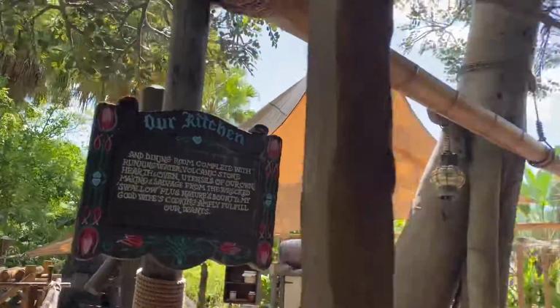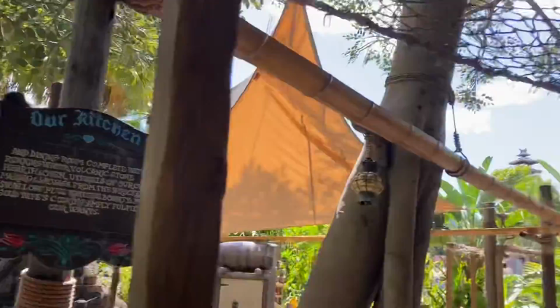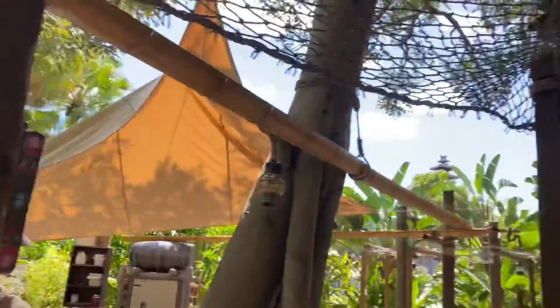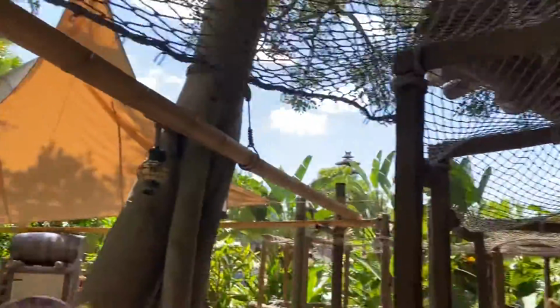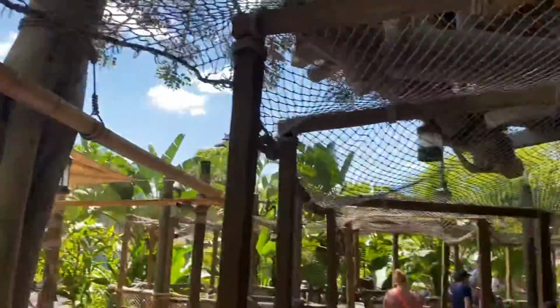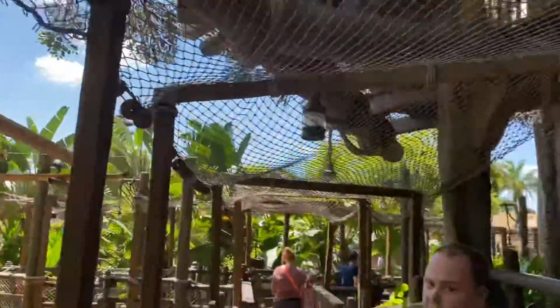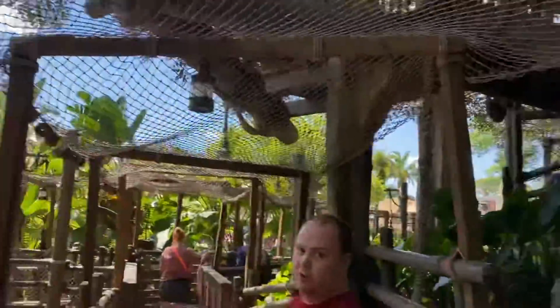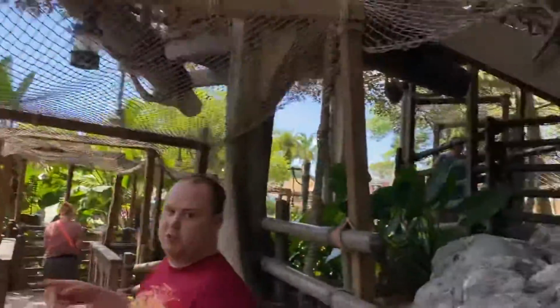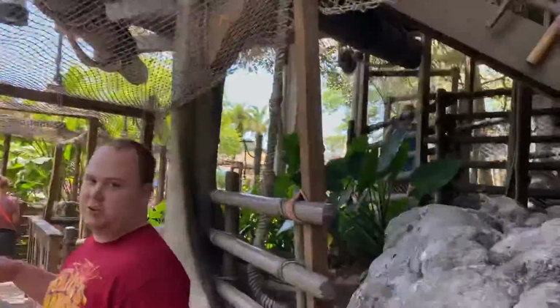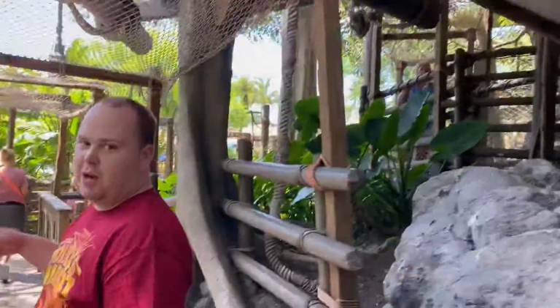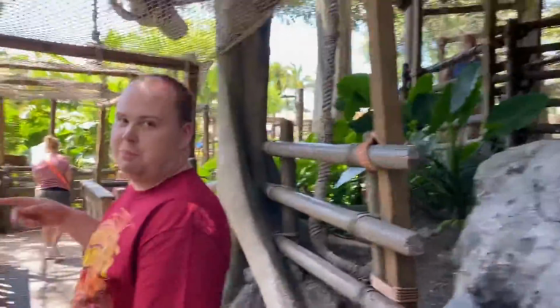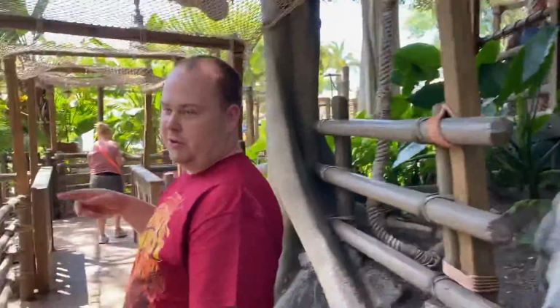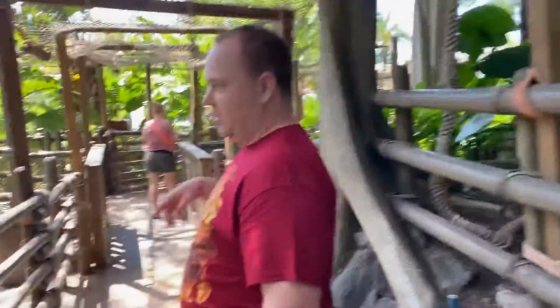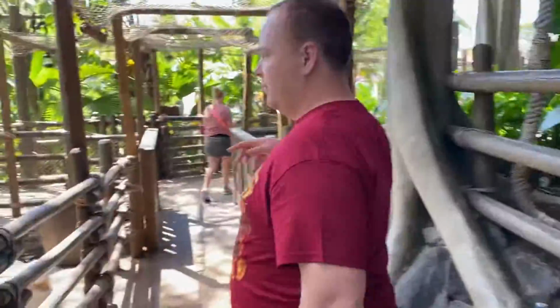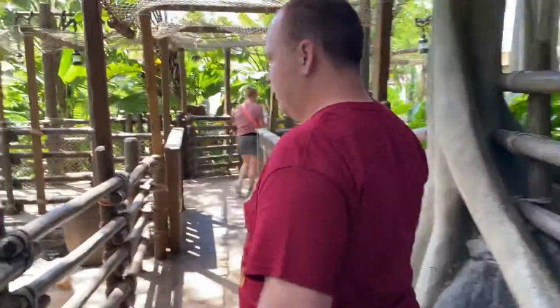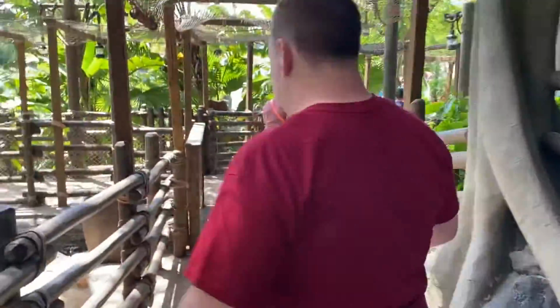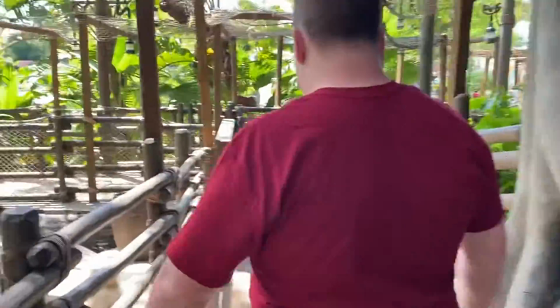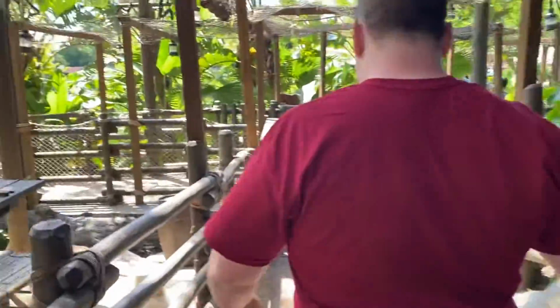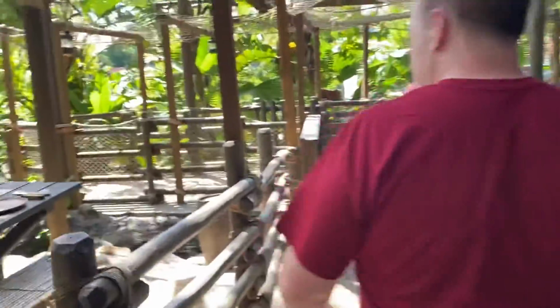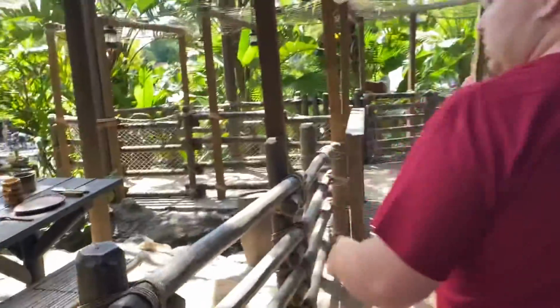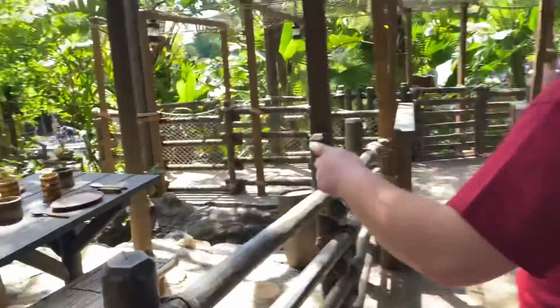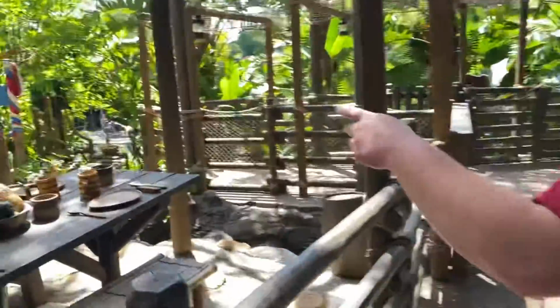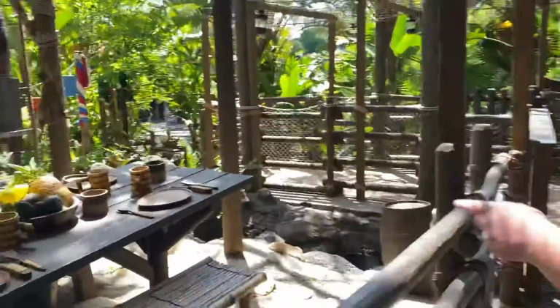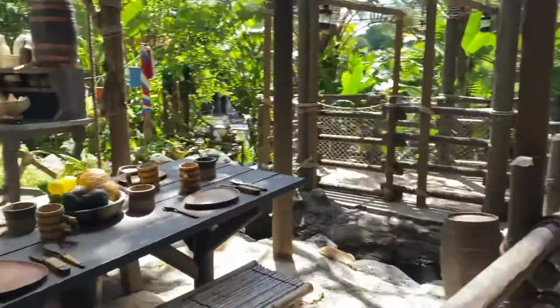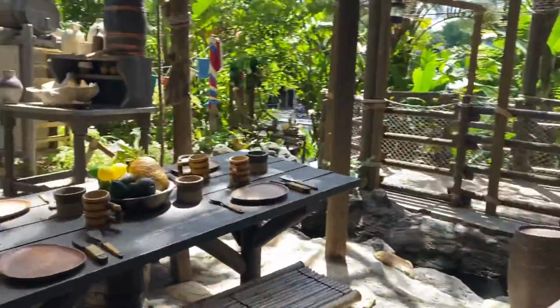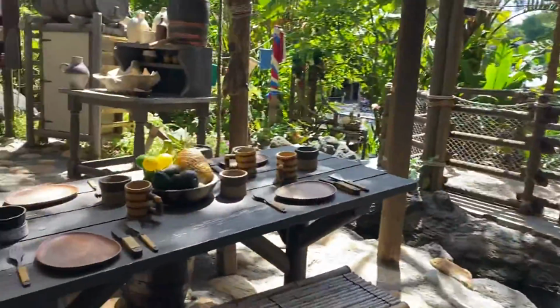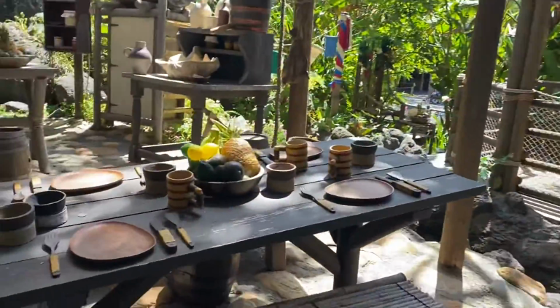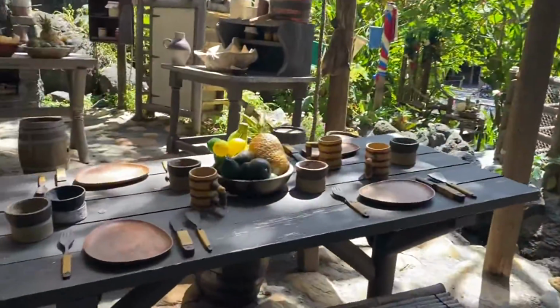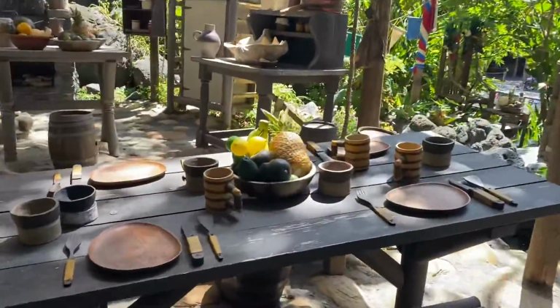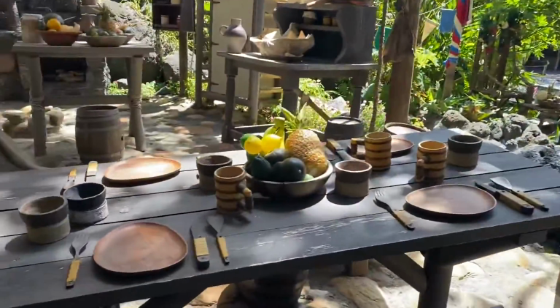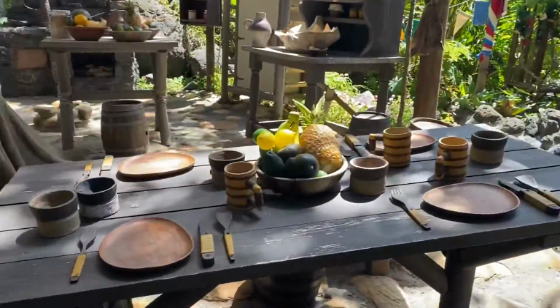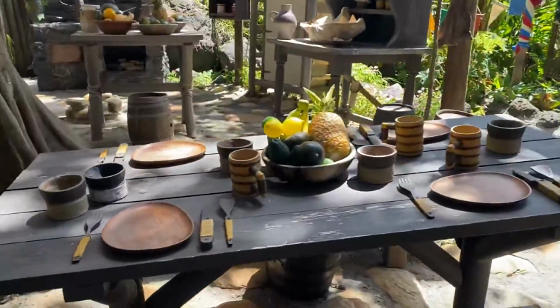This is where your food is just prepped, okay?